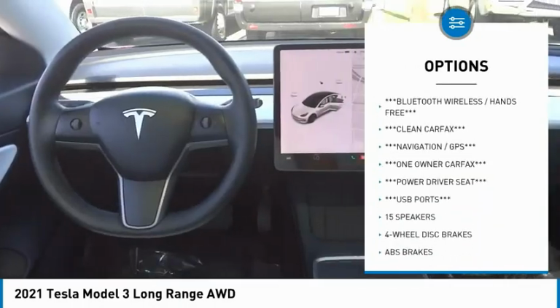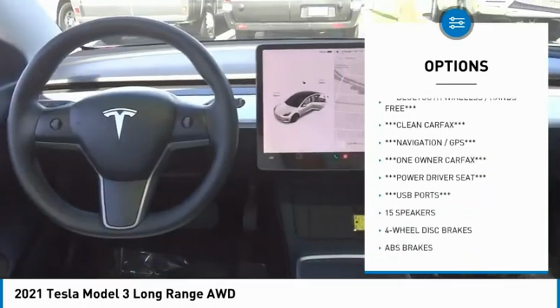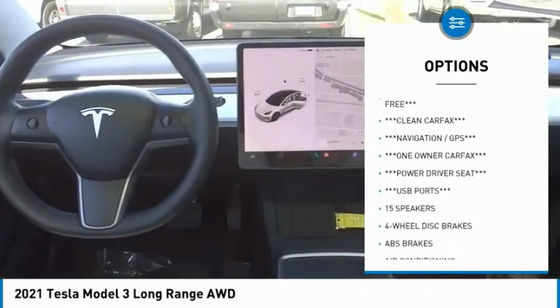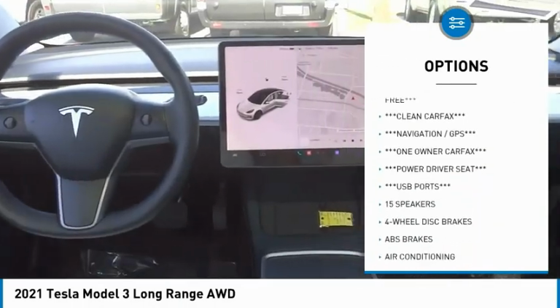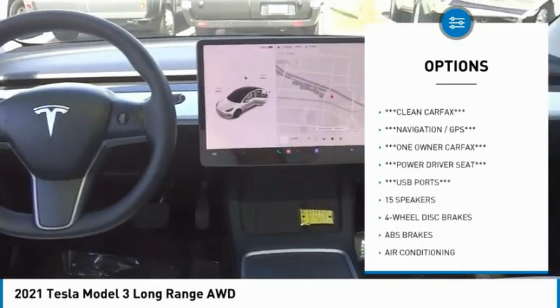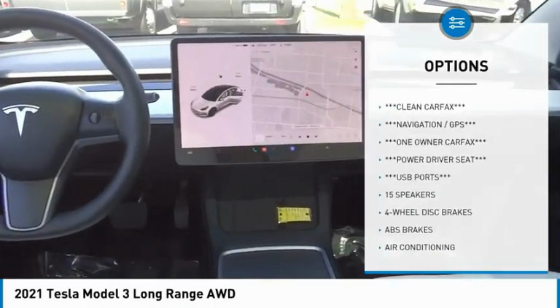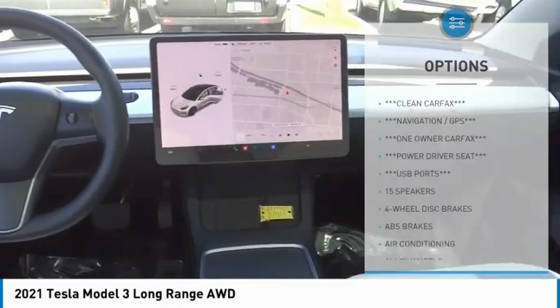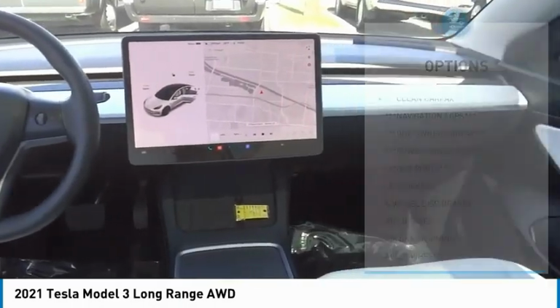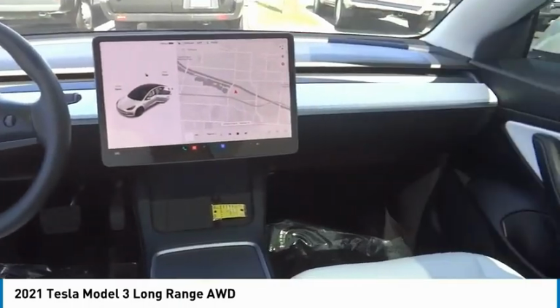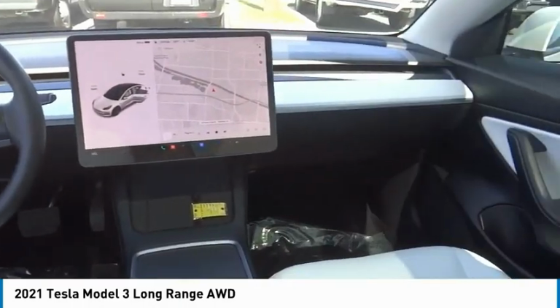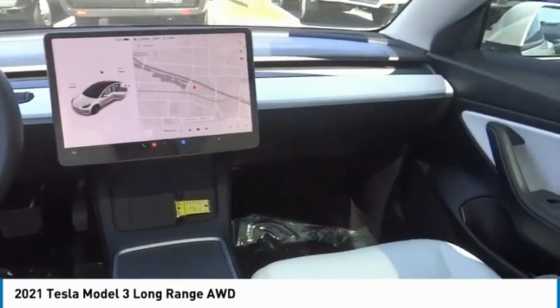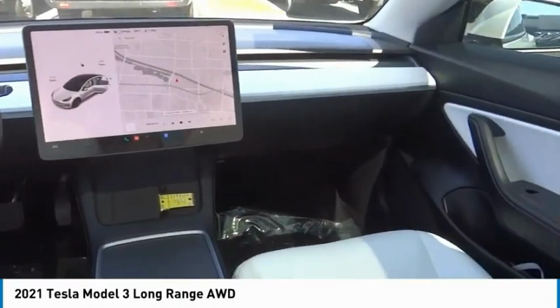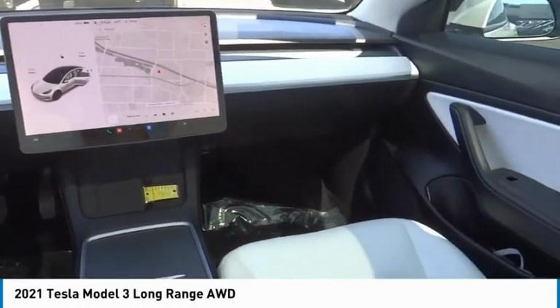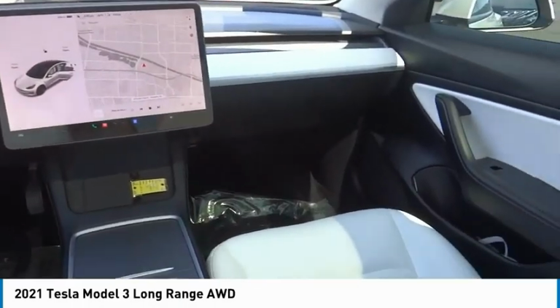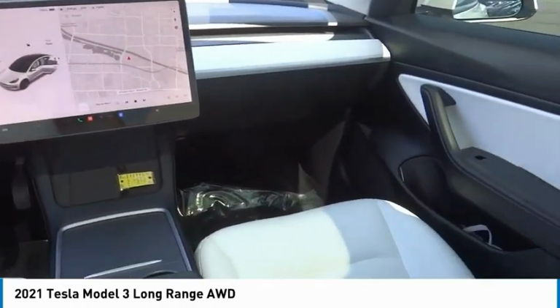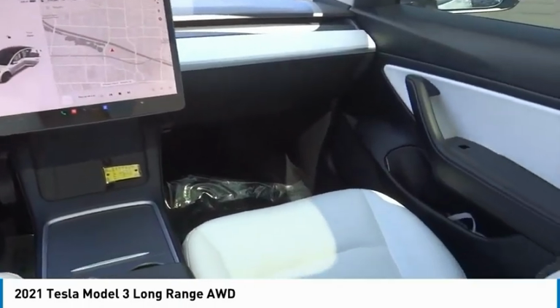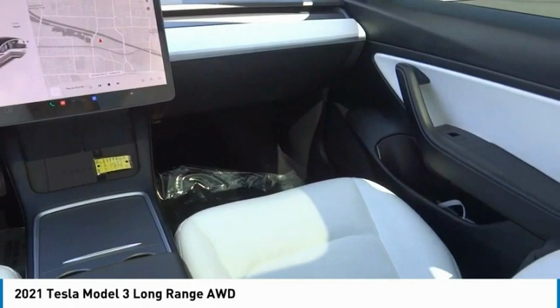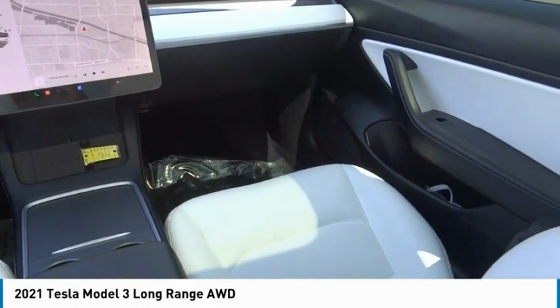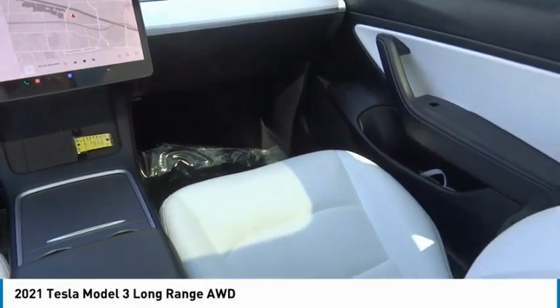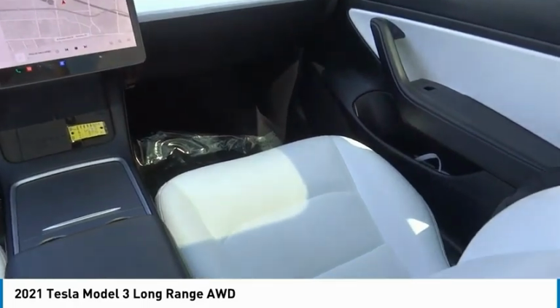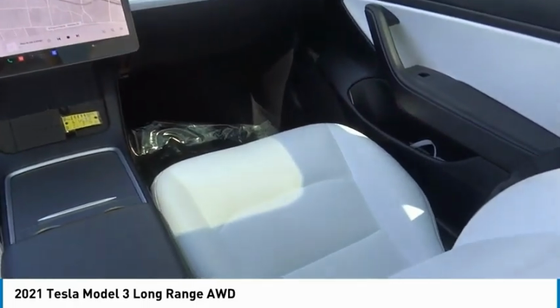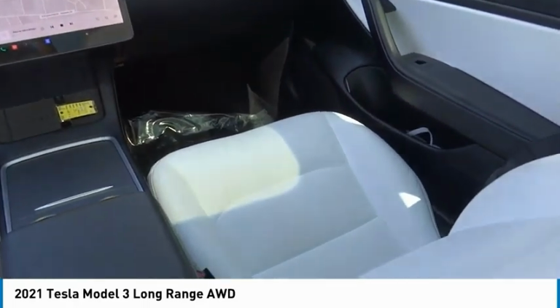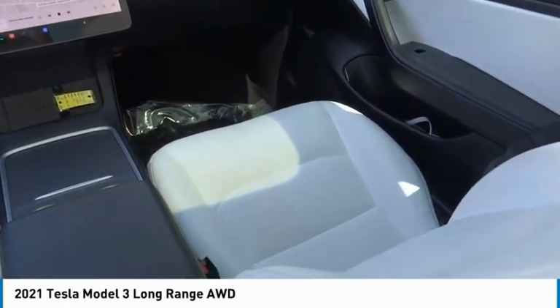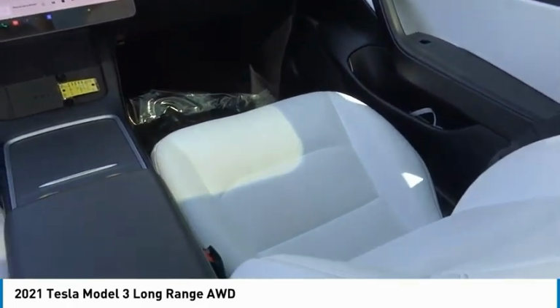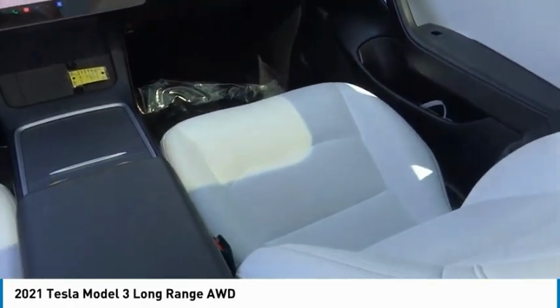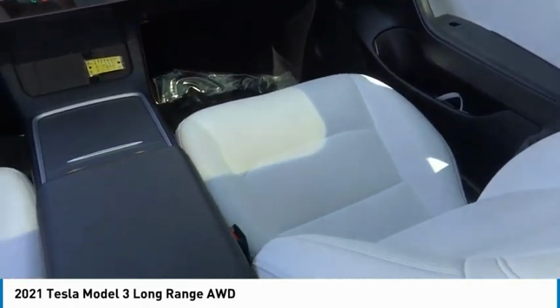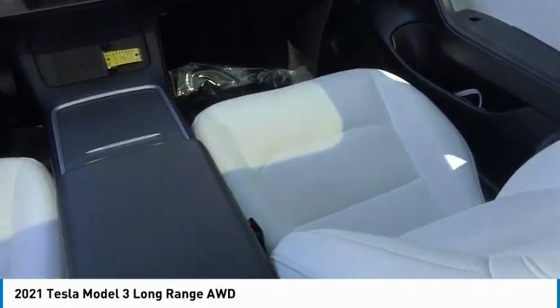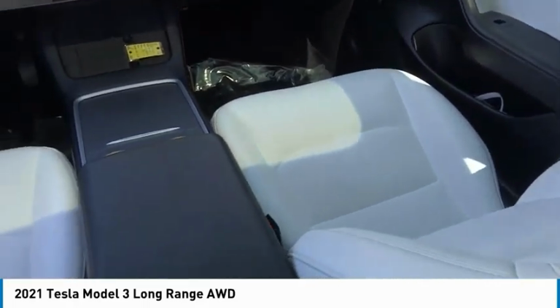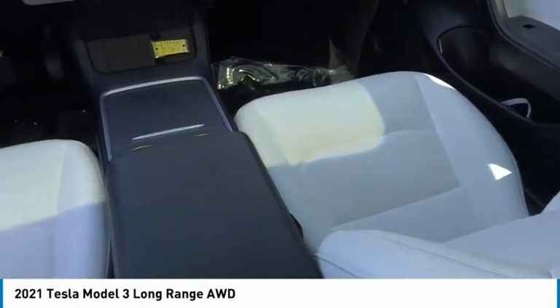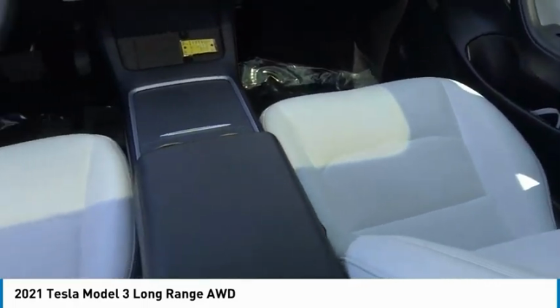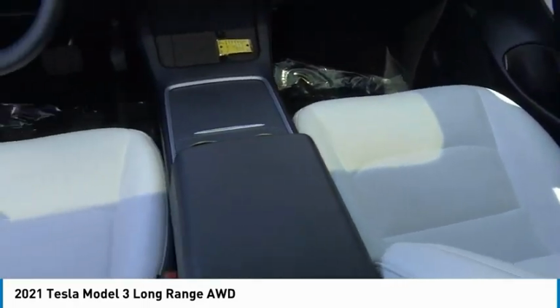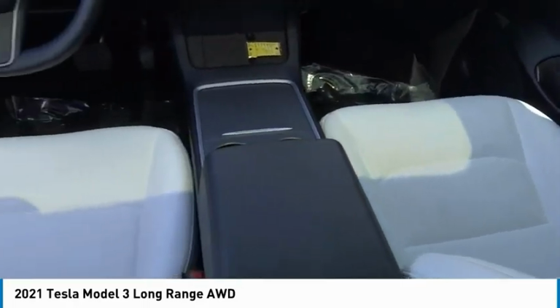Speed control, four-wheel disc brakes, rear window defroster, navigation system.